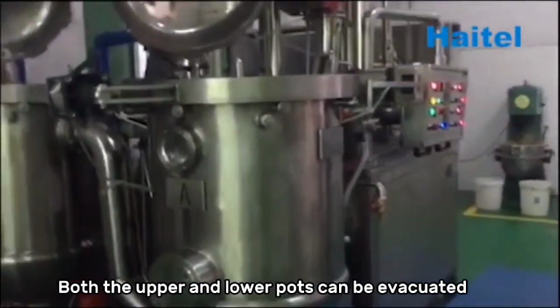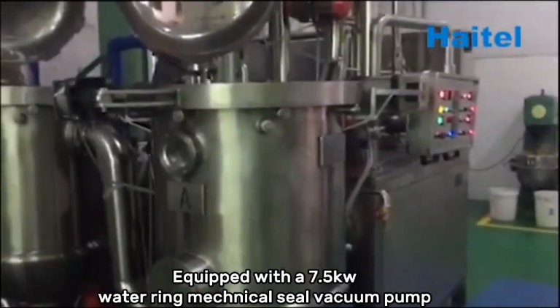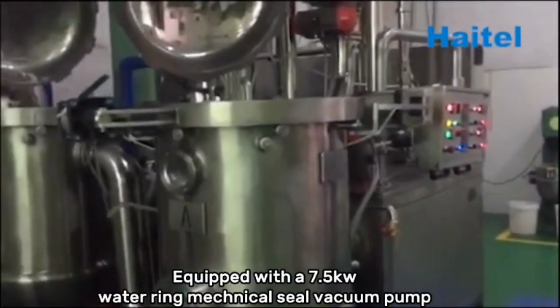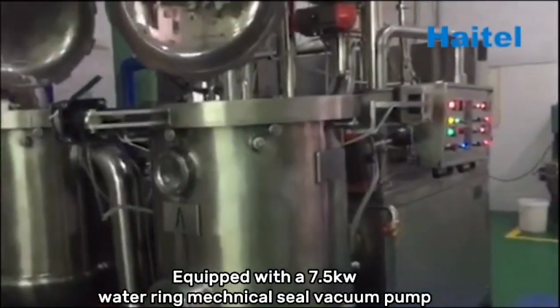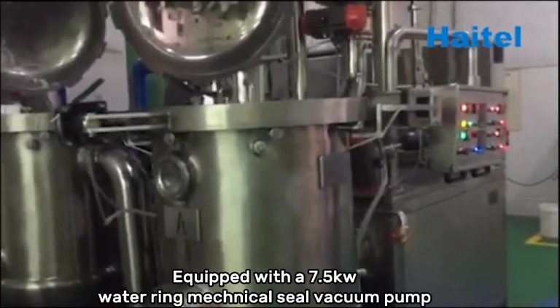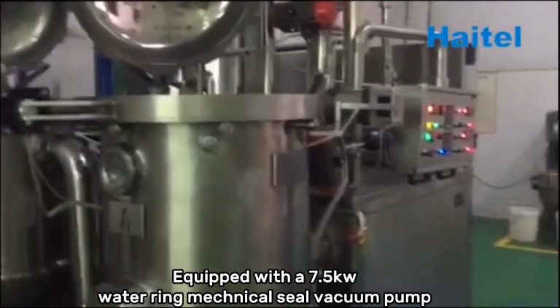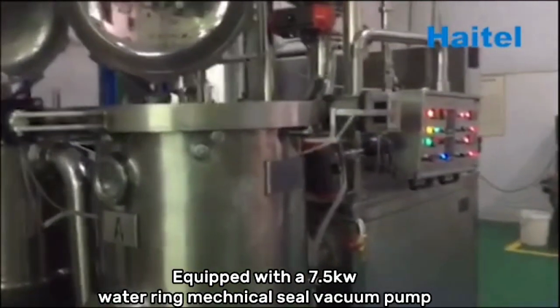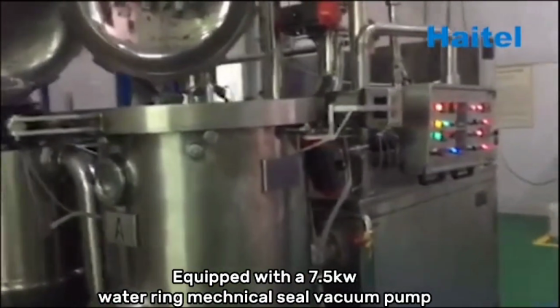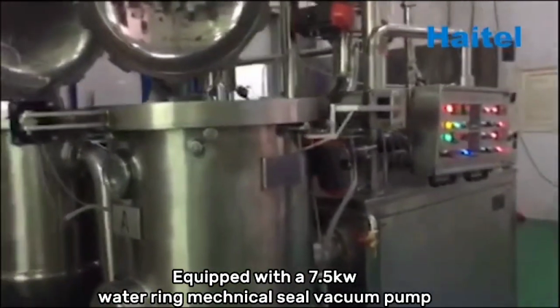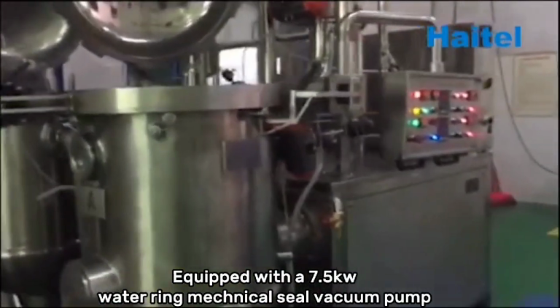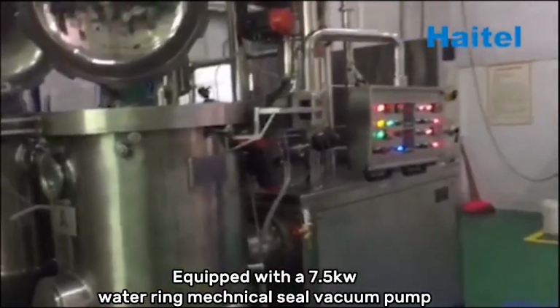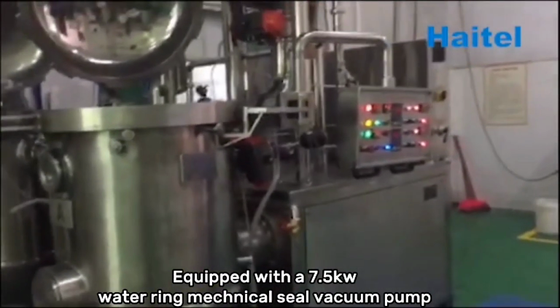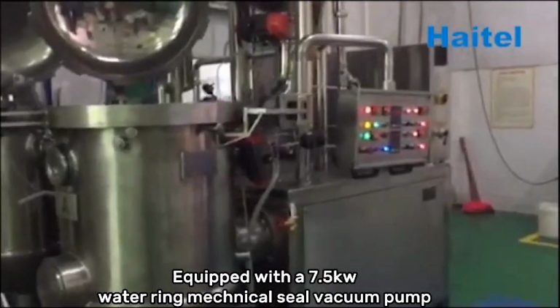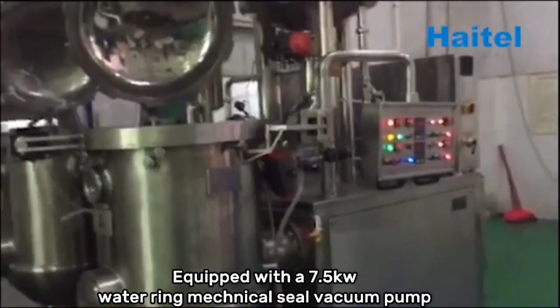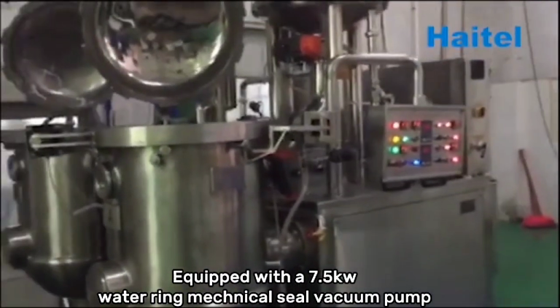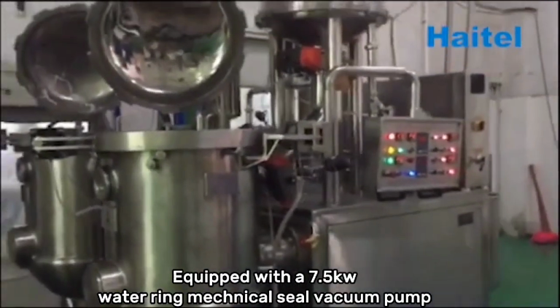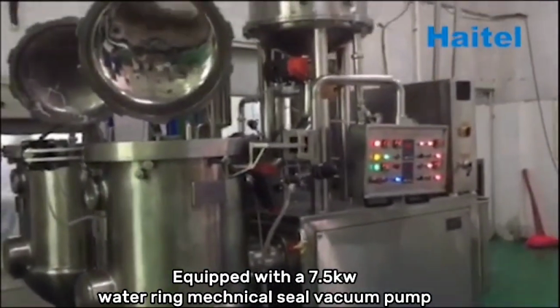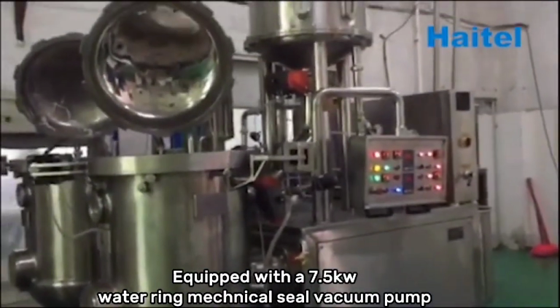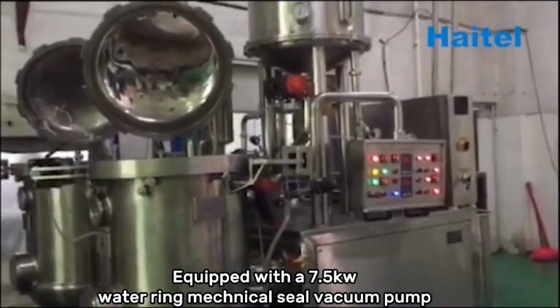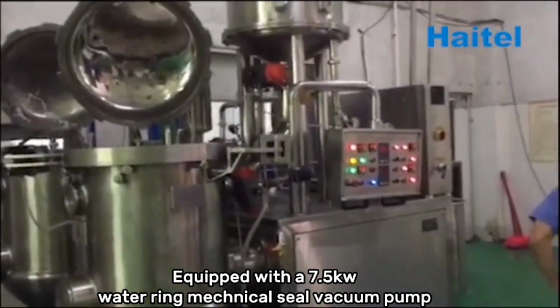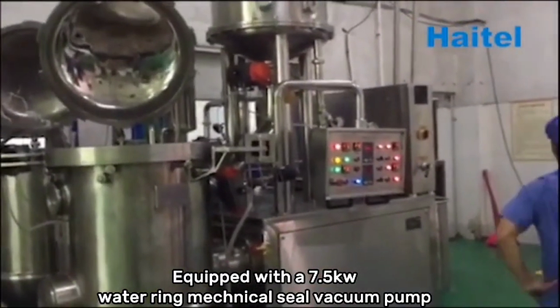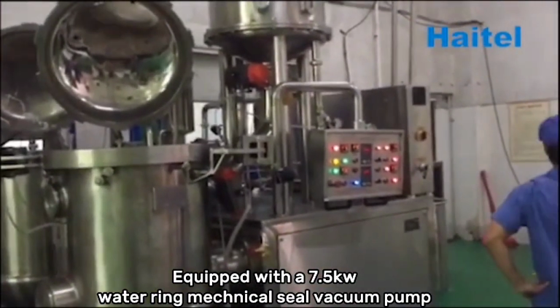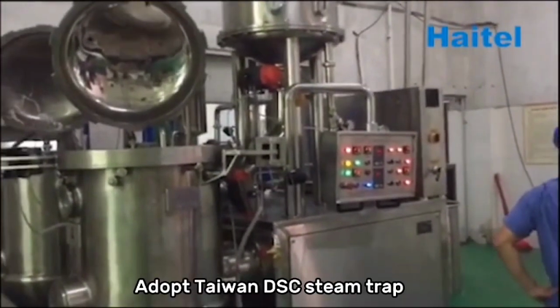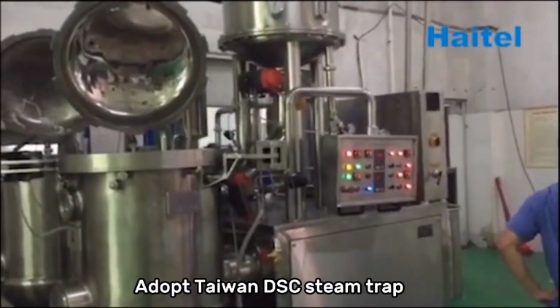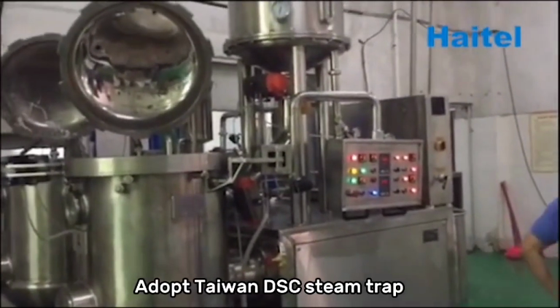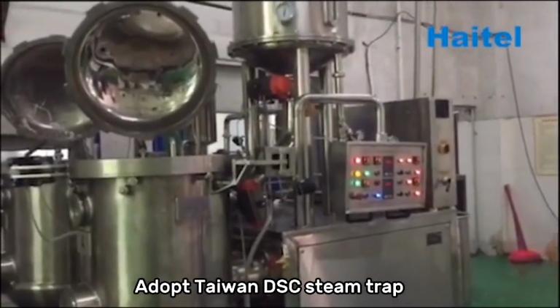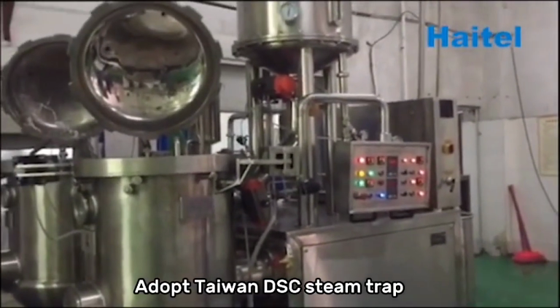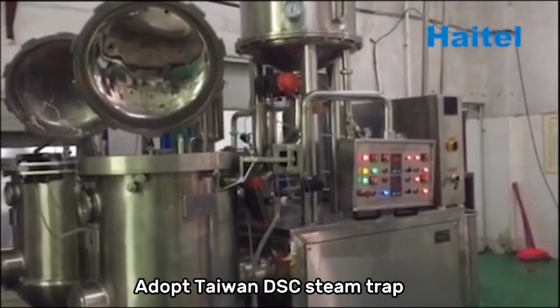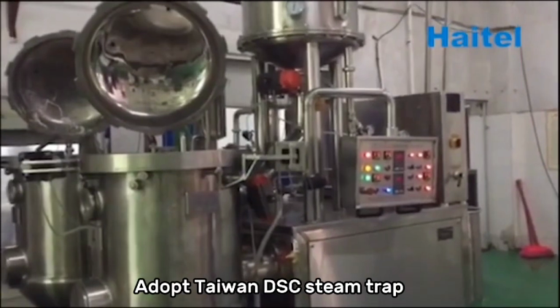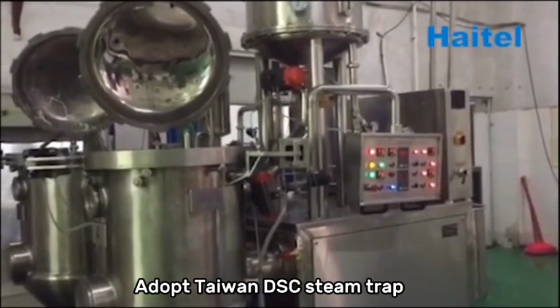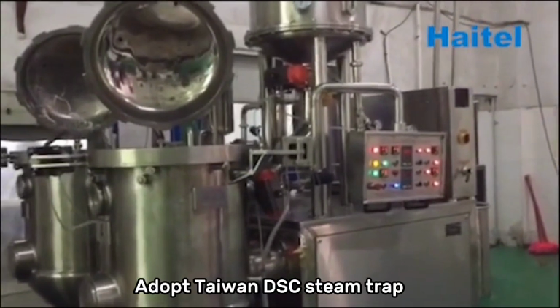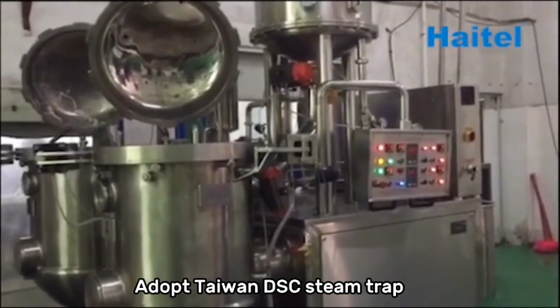Equipped with a 7.5kW water ring magneto seal vacuum pump, adopting a Taiwan DS system trap.